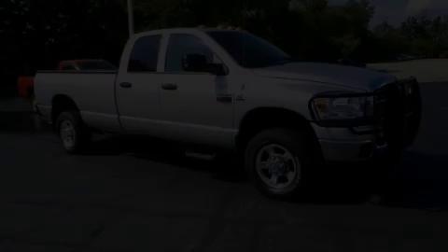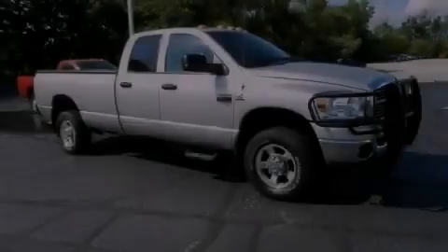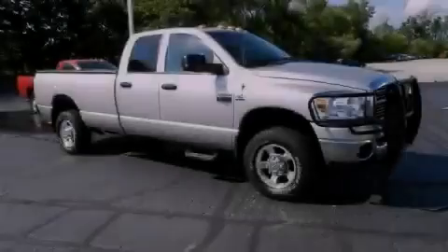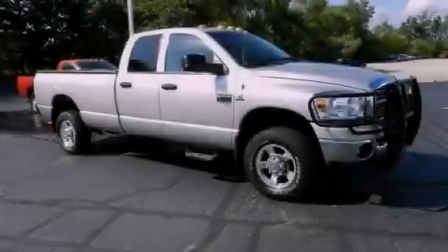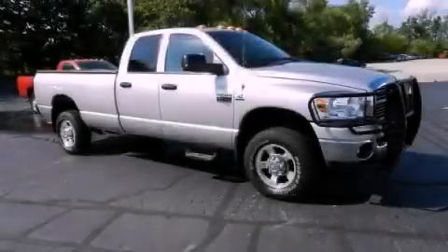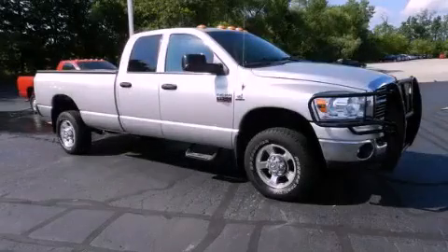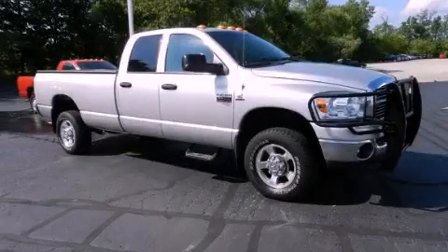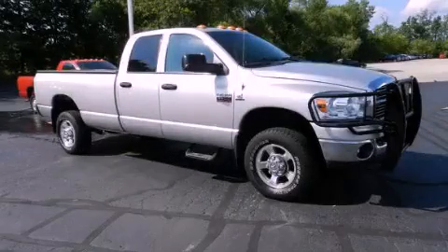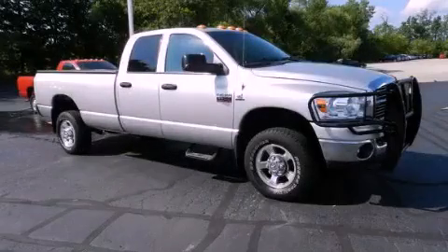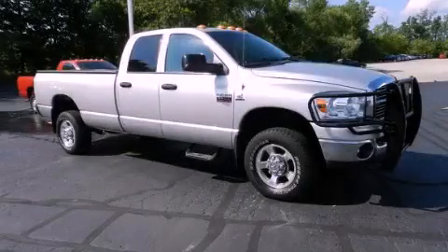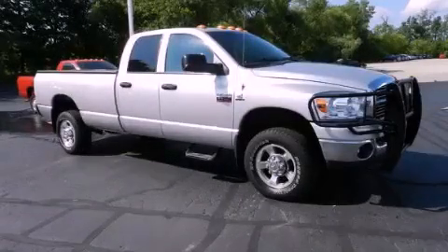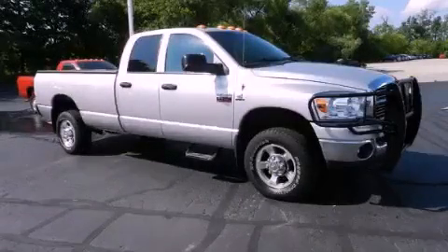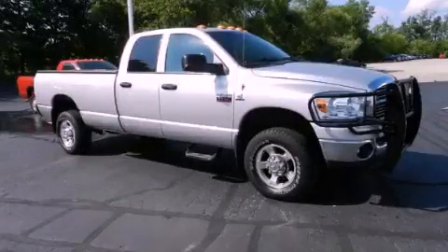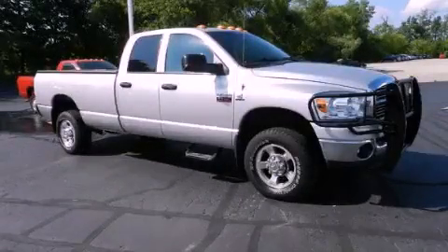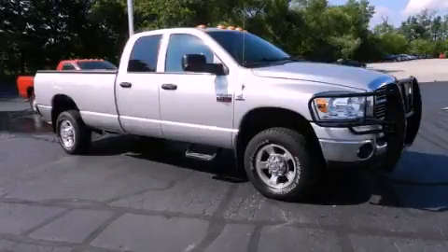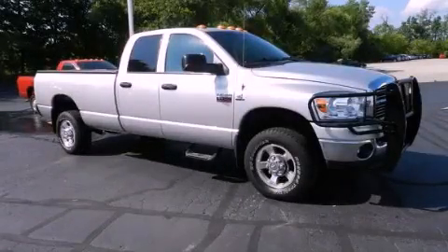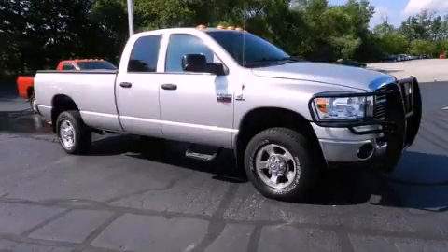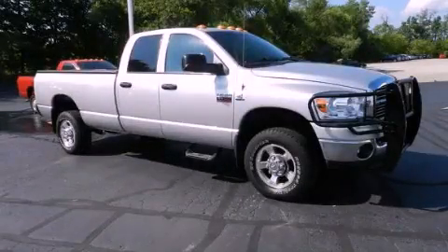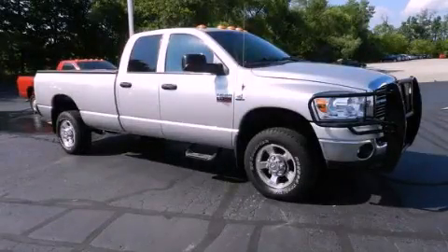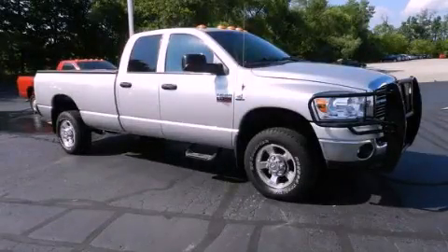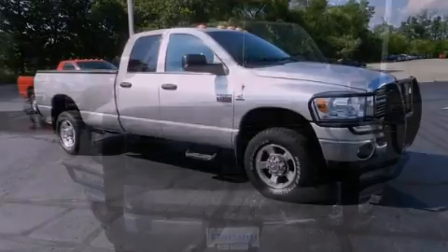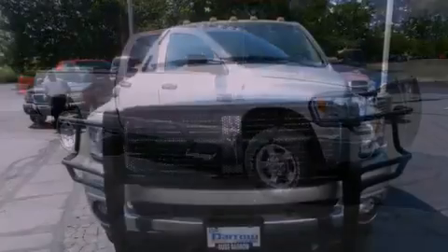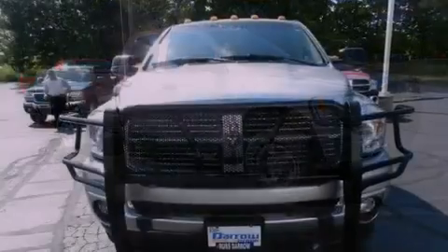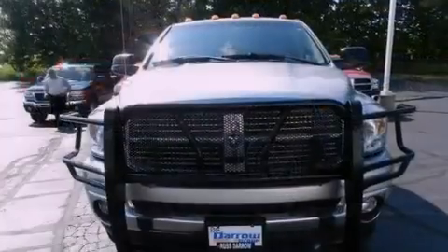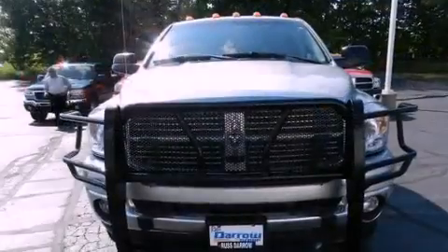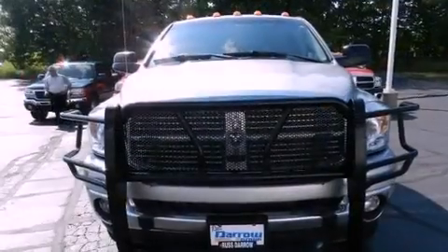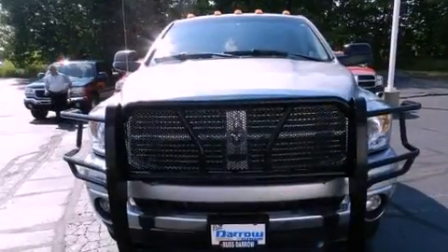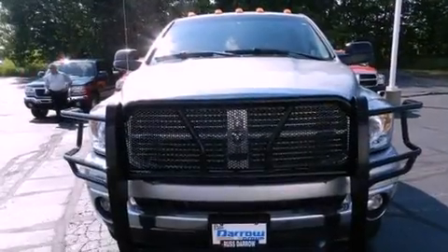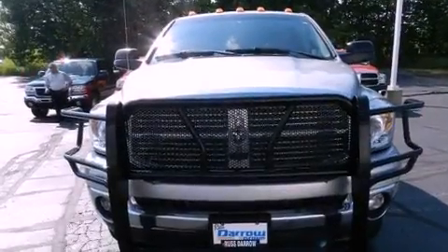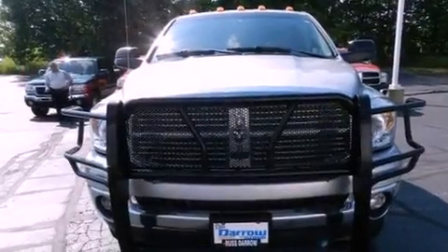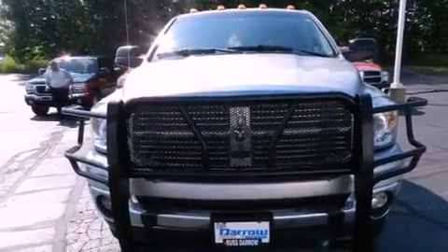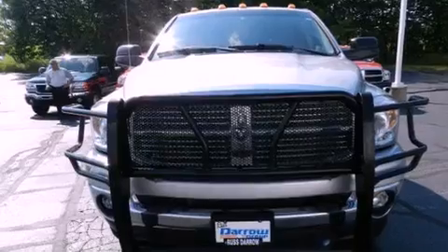This is a 2009 Dodge Ram 2500. Strong, durable, and dependable.